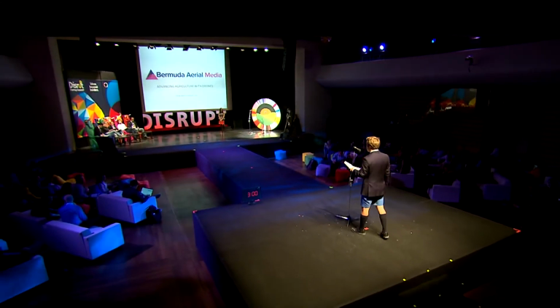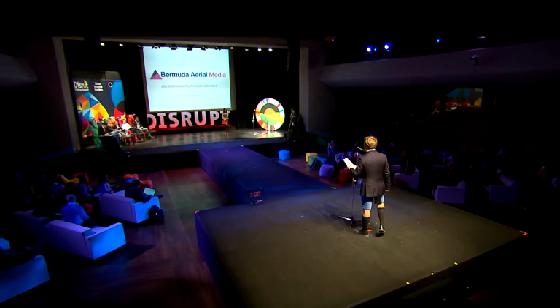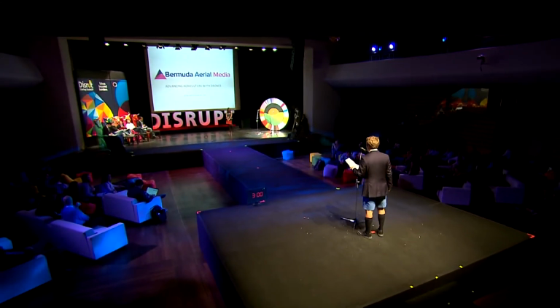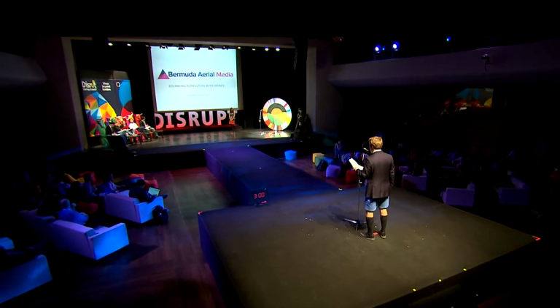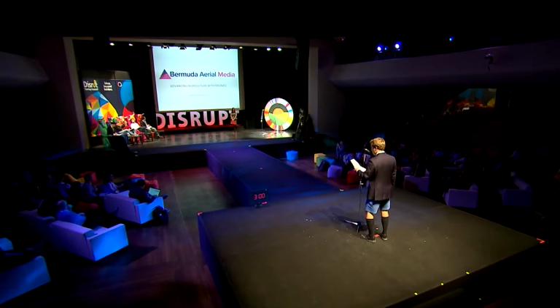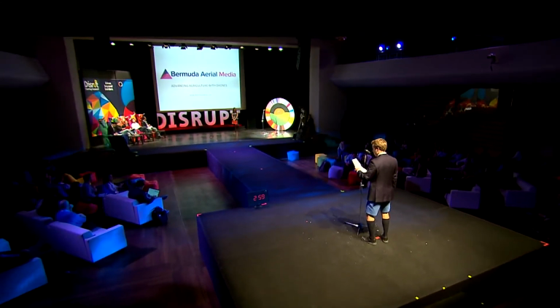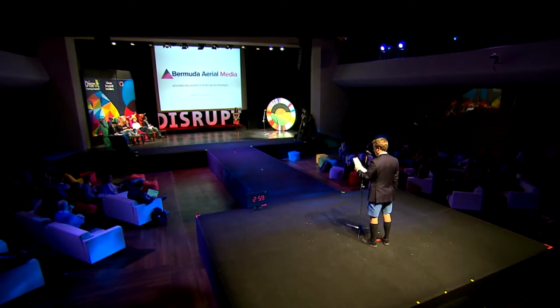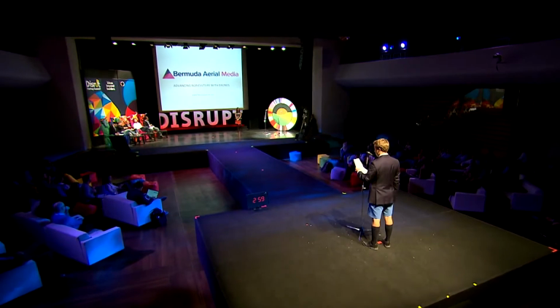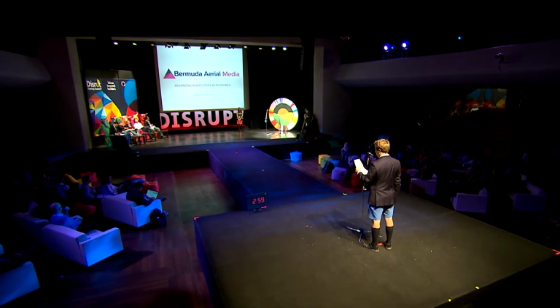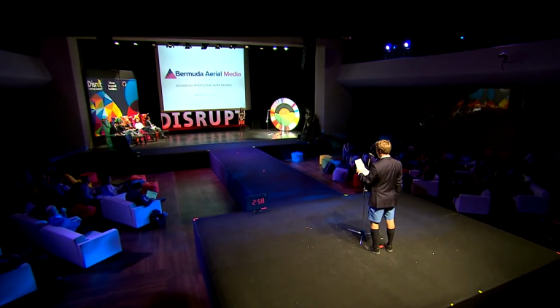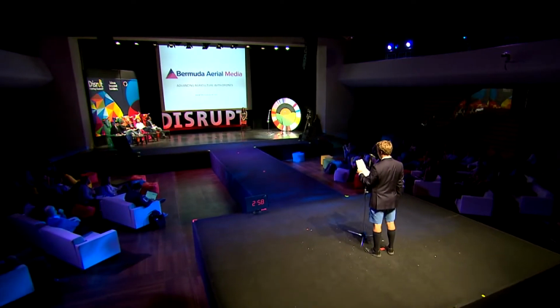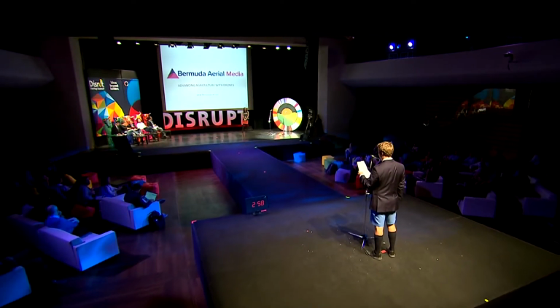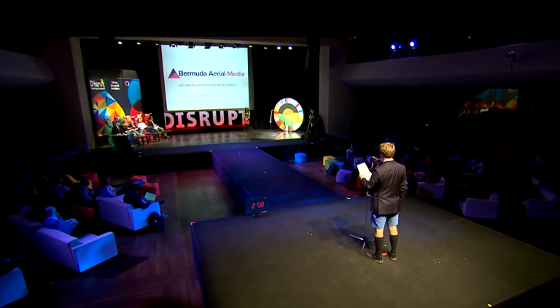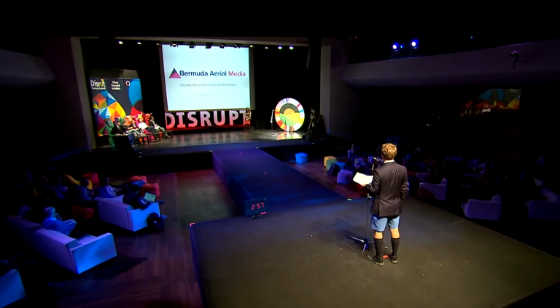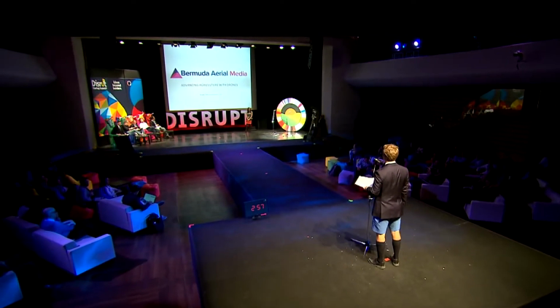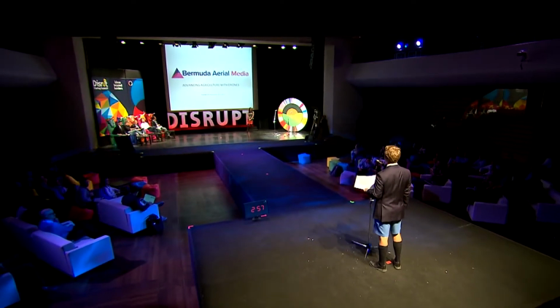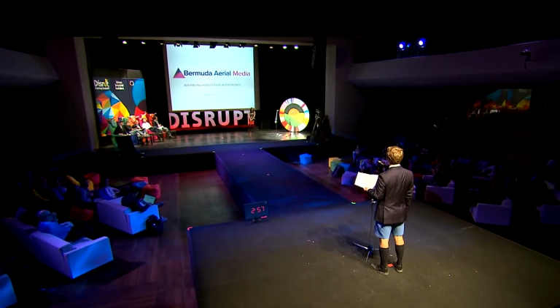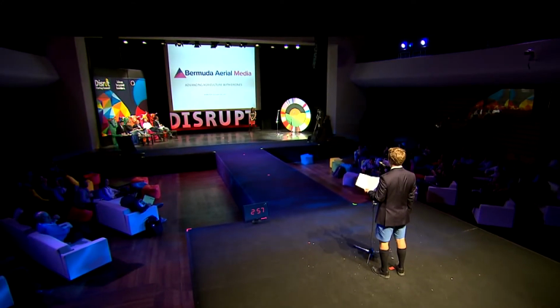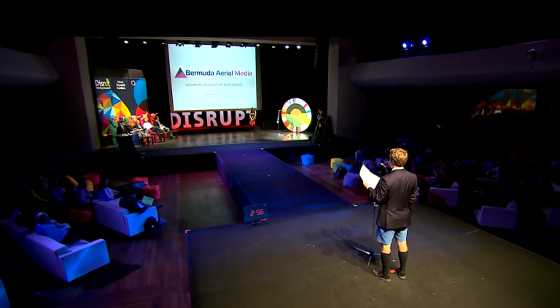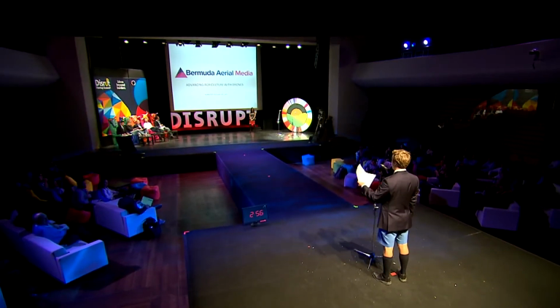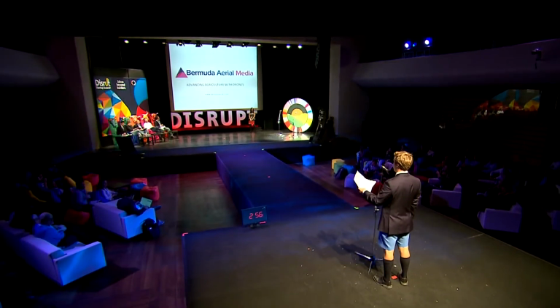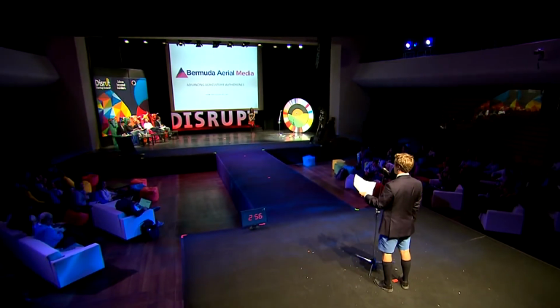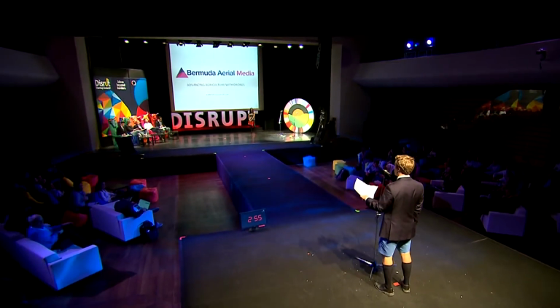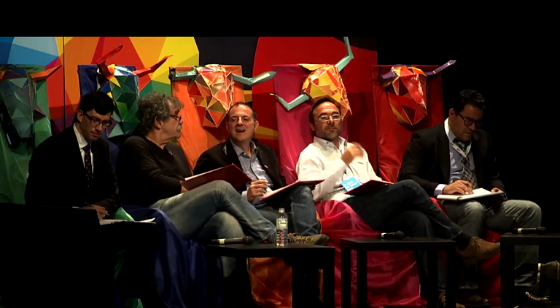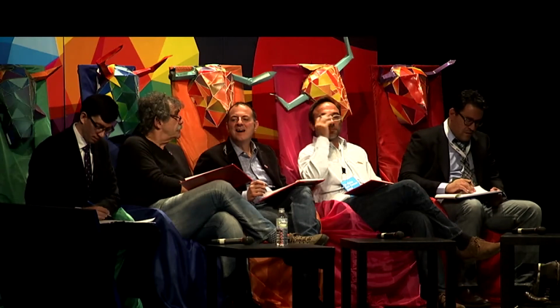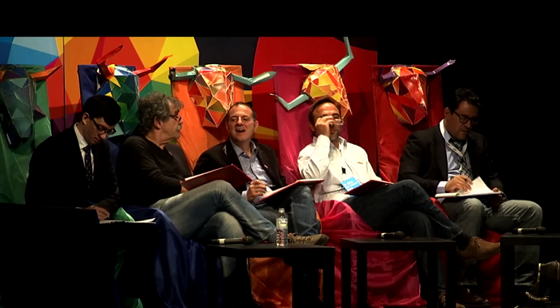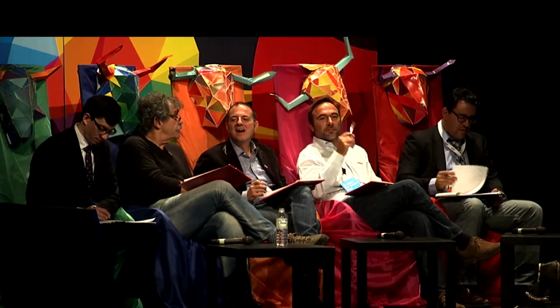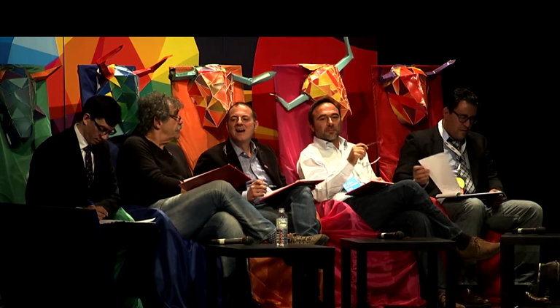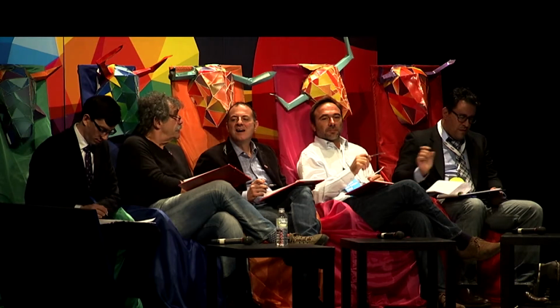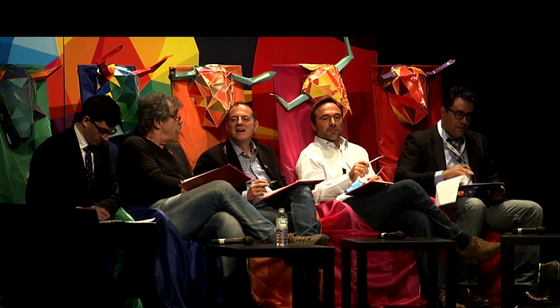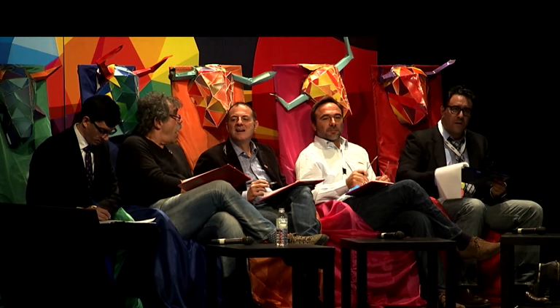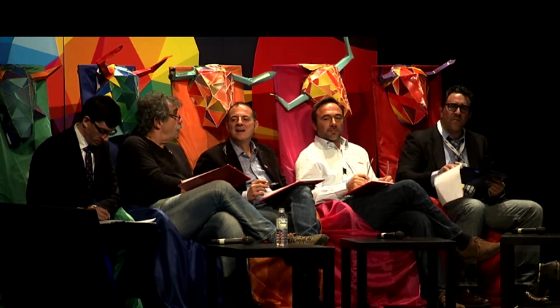Good afternoon everybody. I'm looking forward to sharing our exciting developments with you today, and thank you to the judges for inviting us here to Athens.